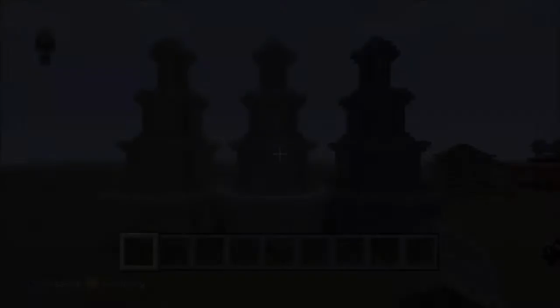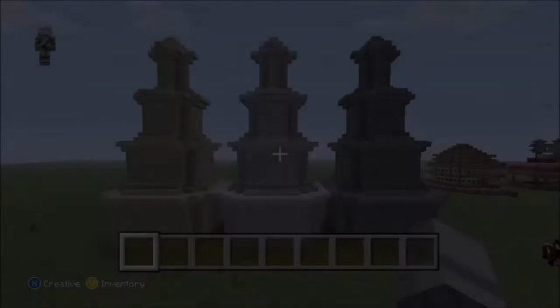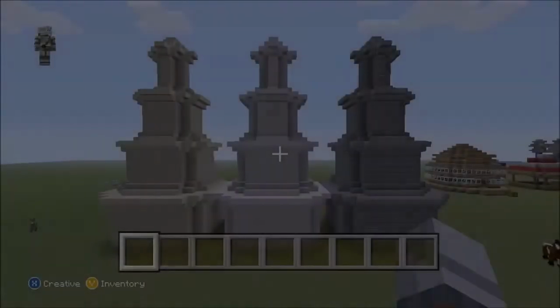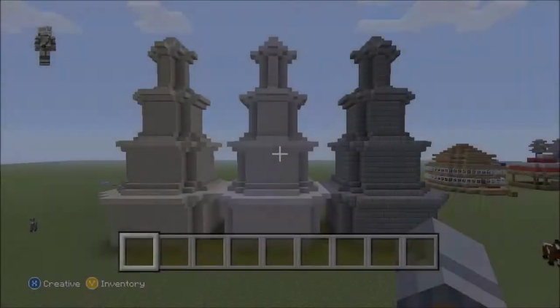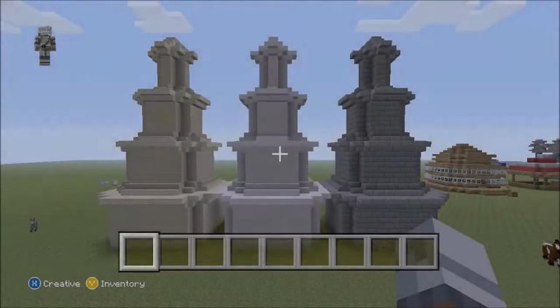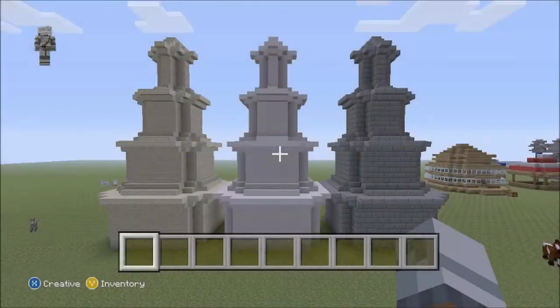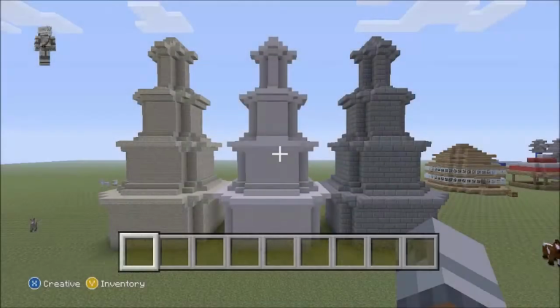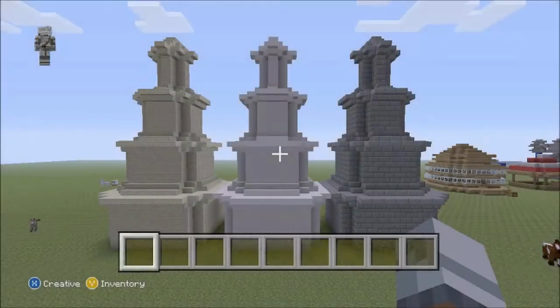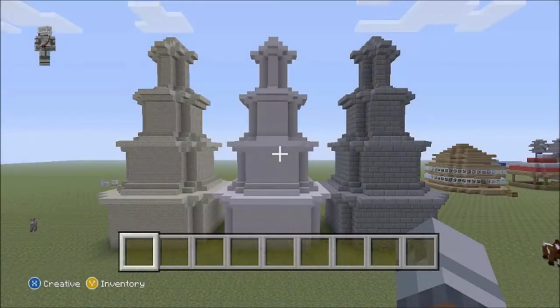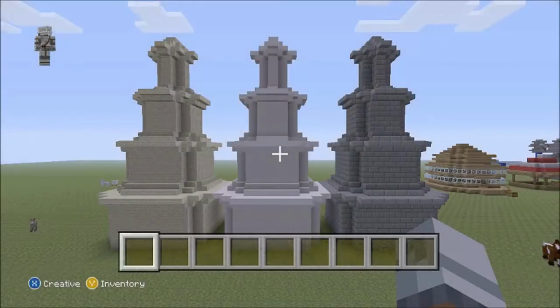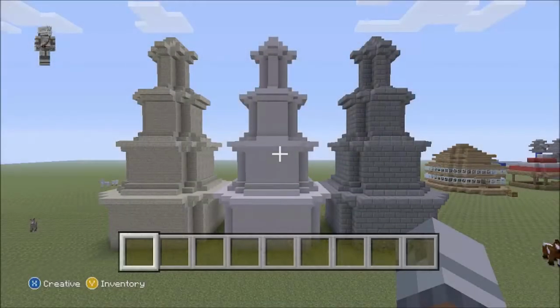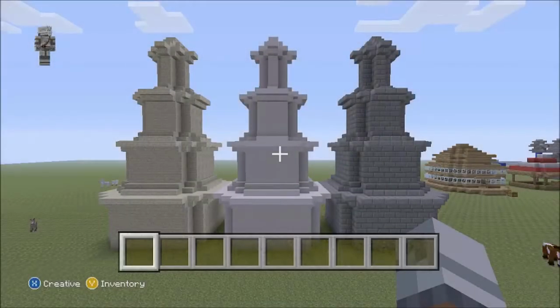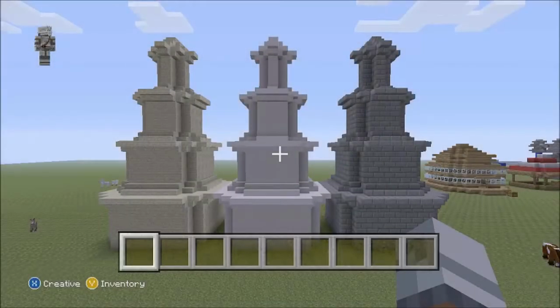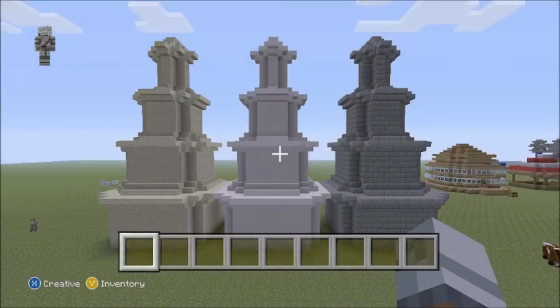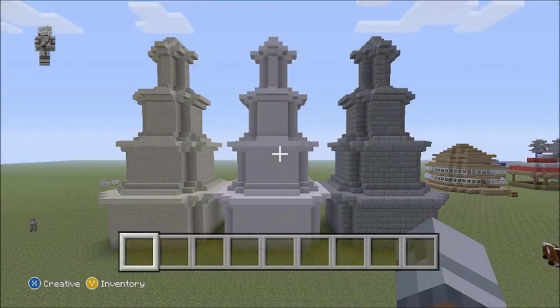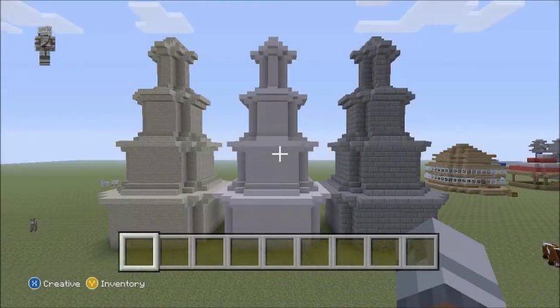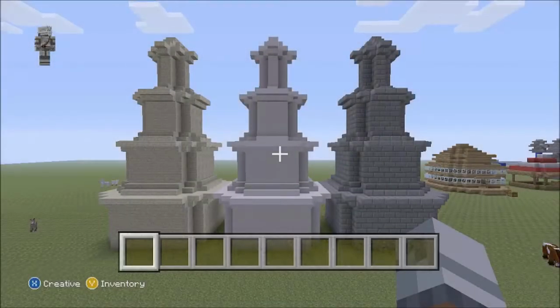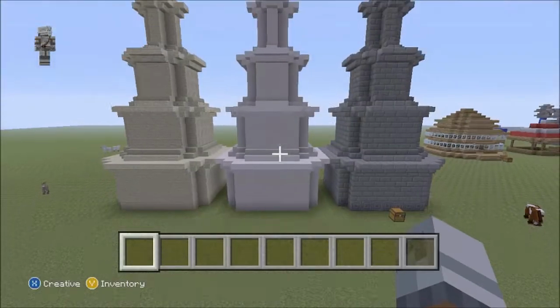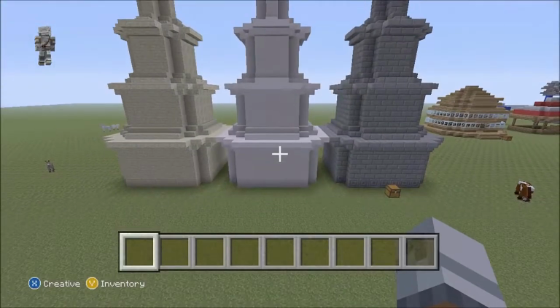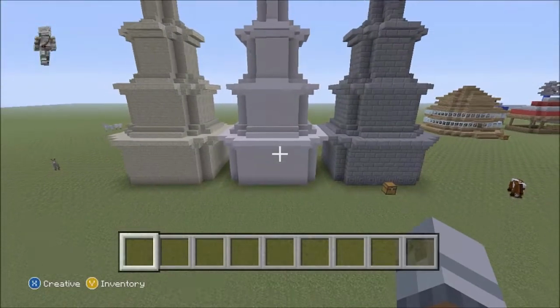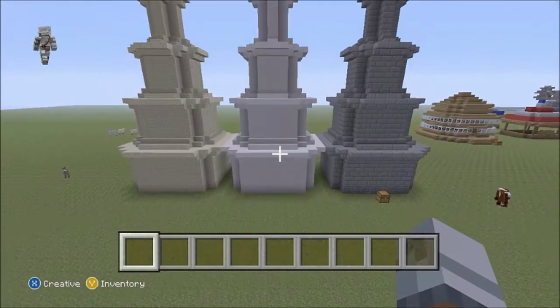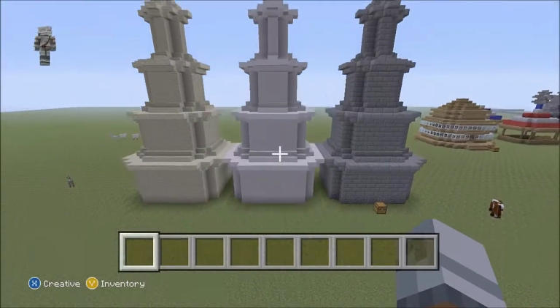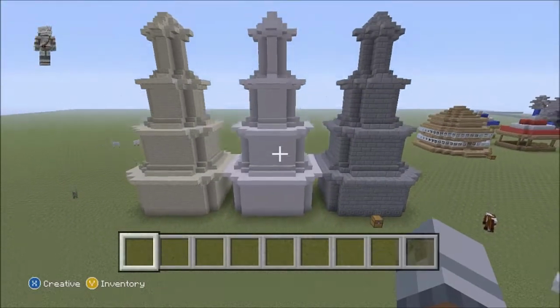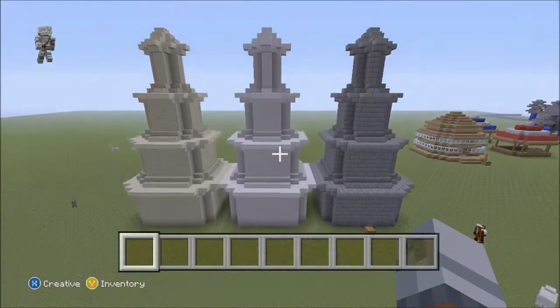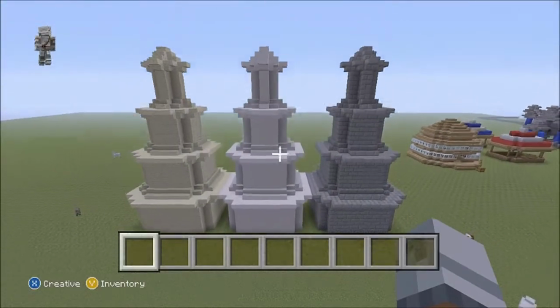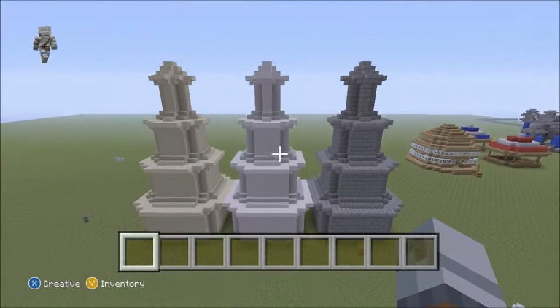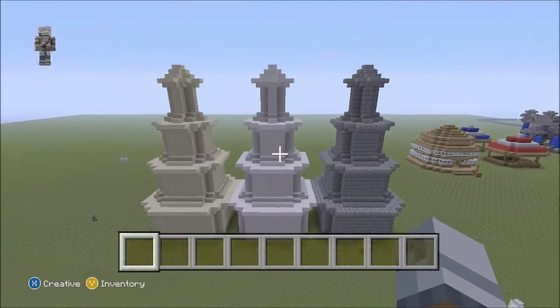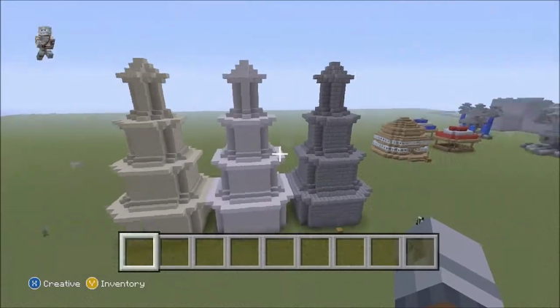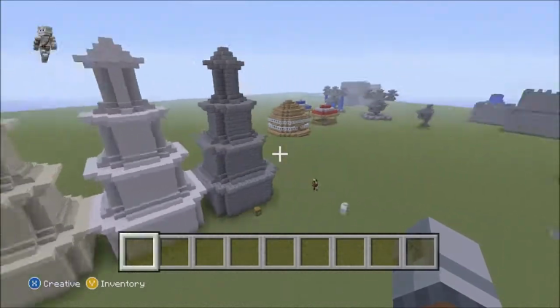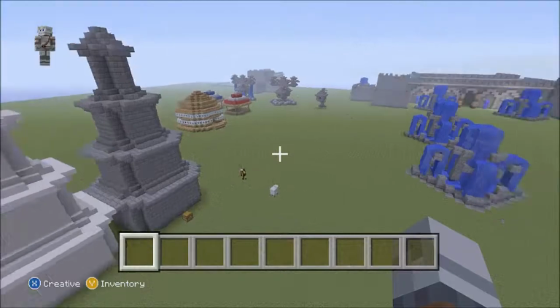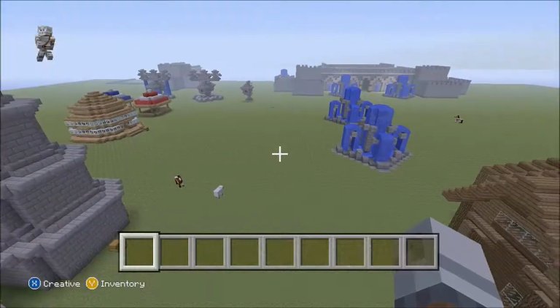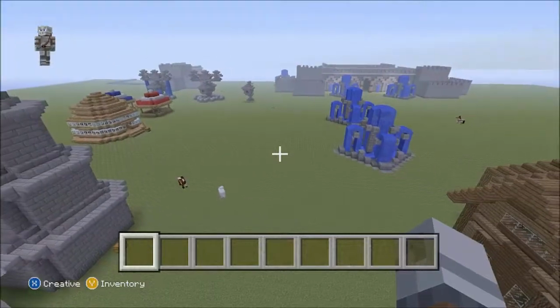Hello guys, and welcome to another video made by me, Mr. Bagels. And these have been my tutorial — this is my tutorial world.